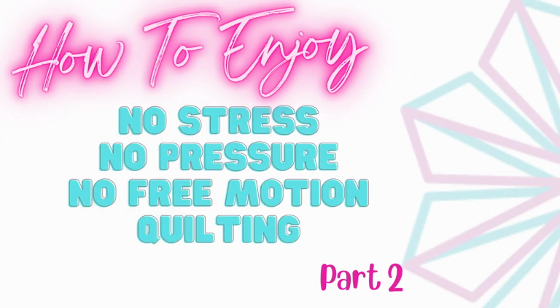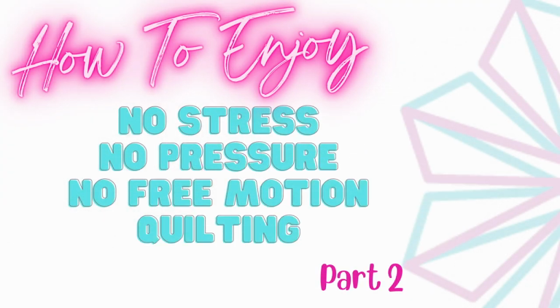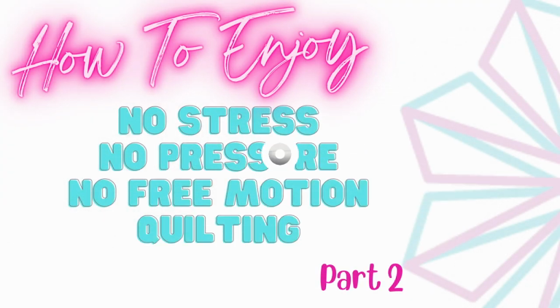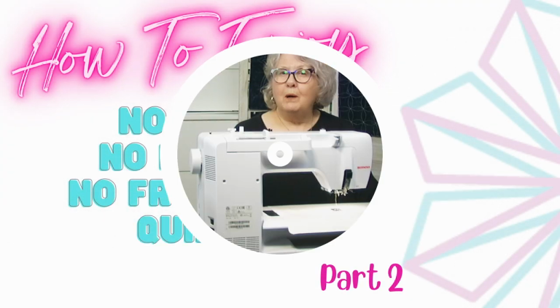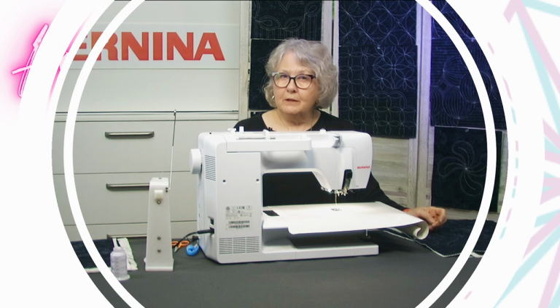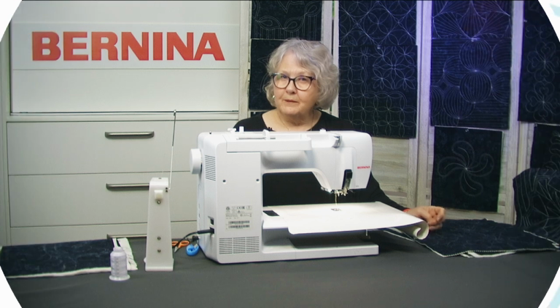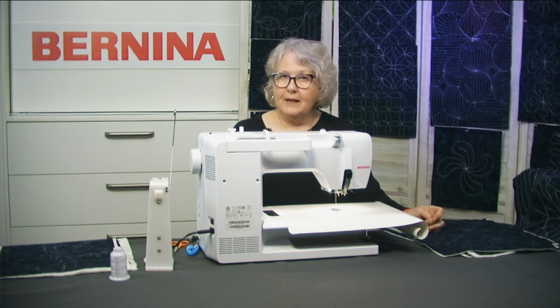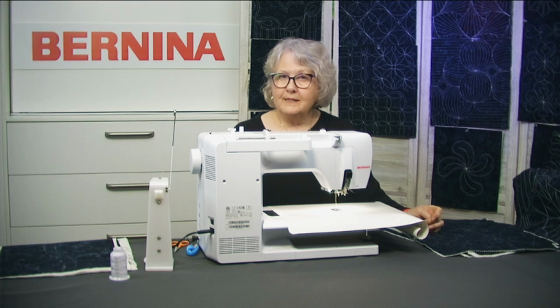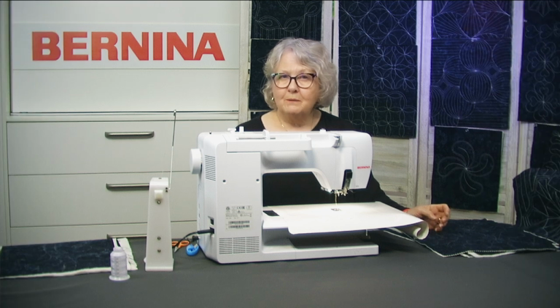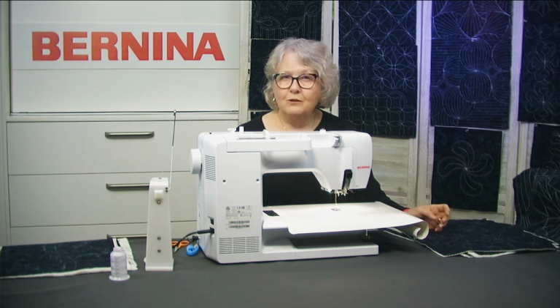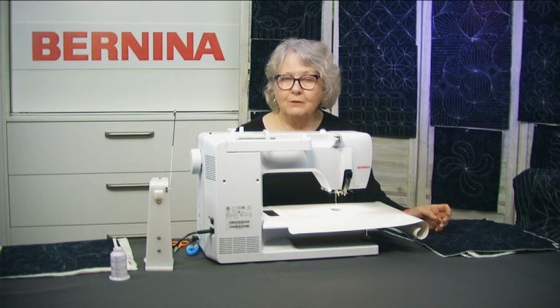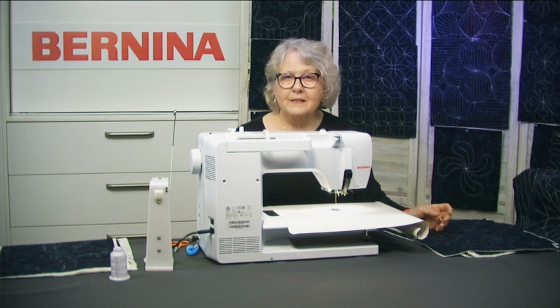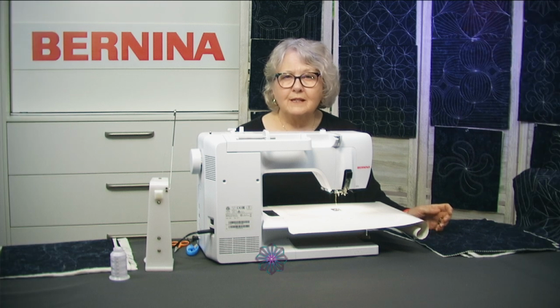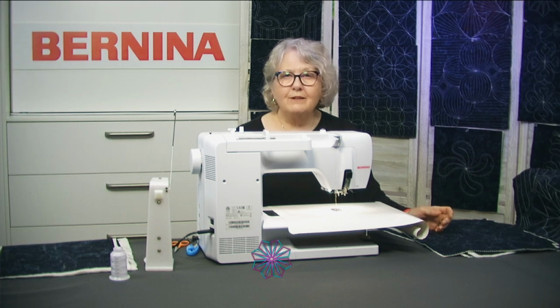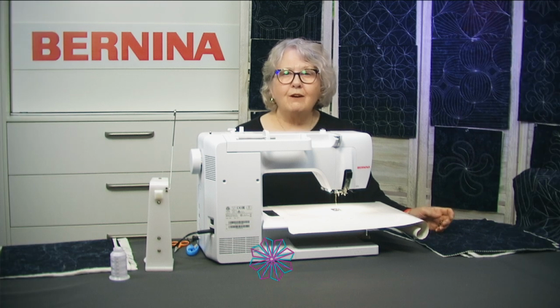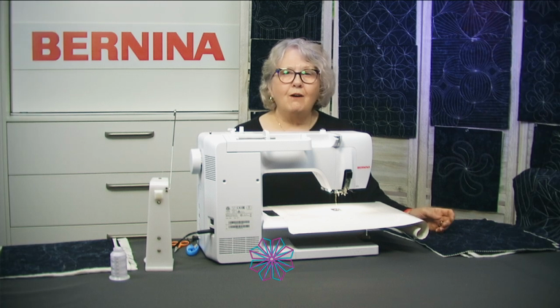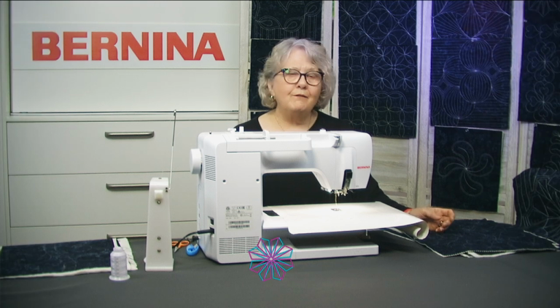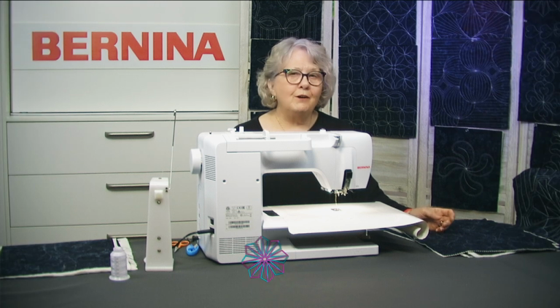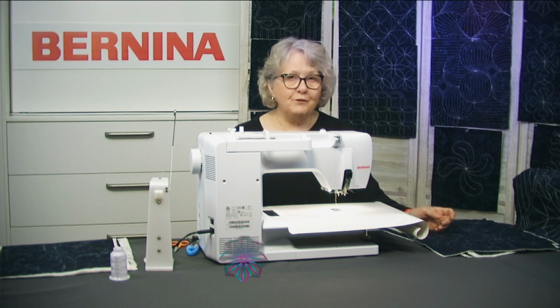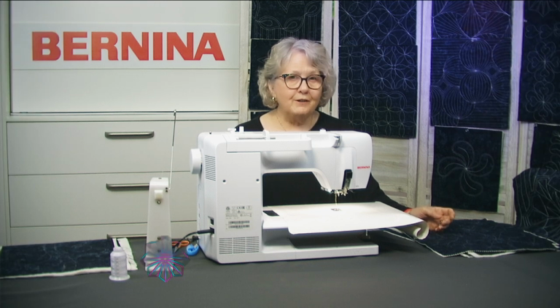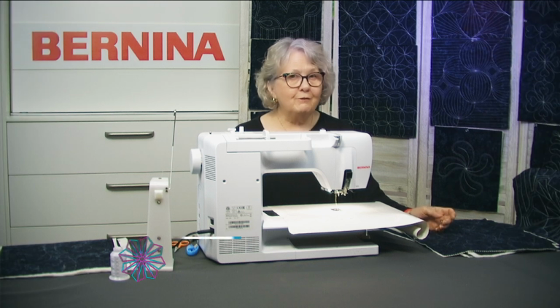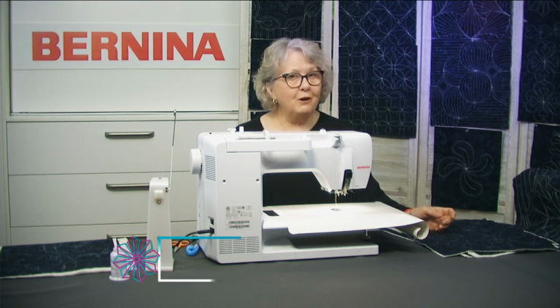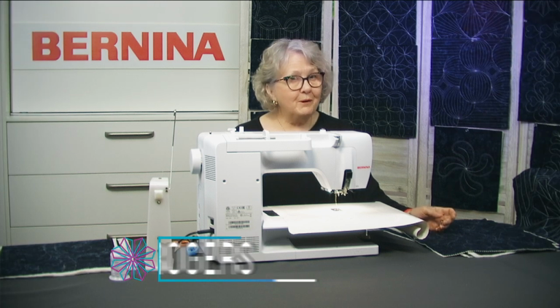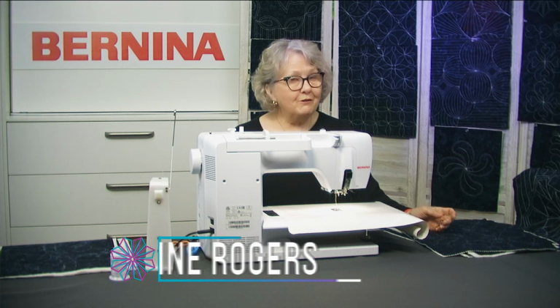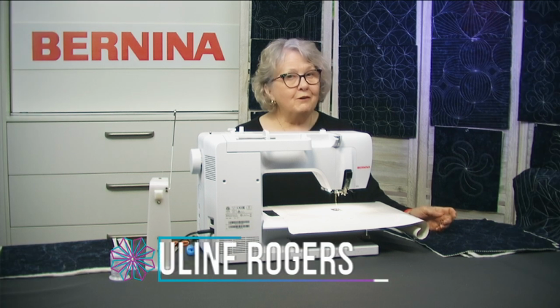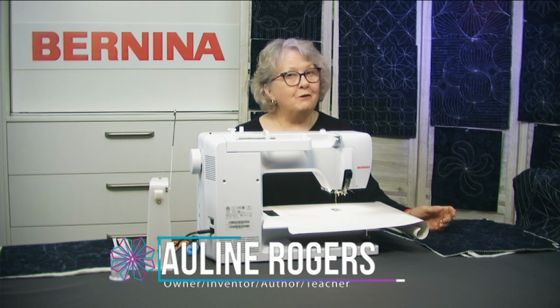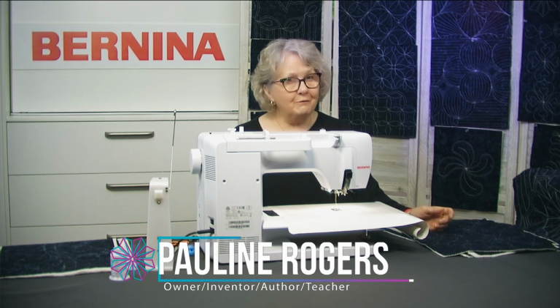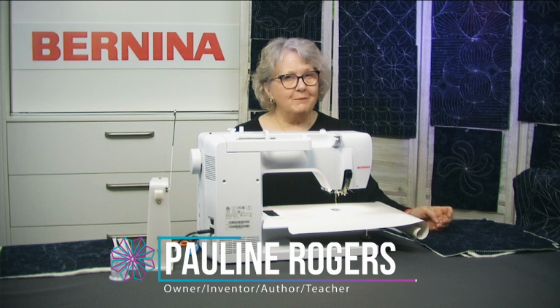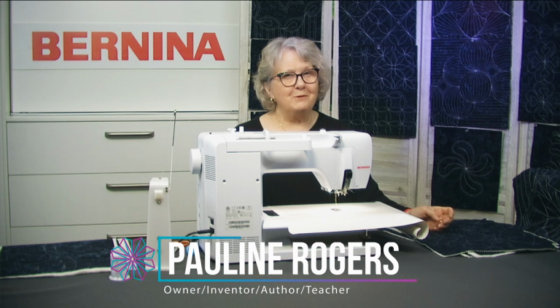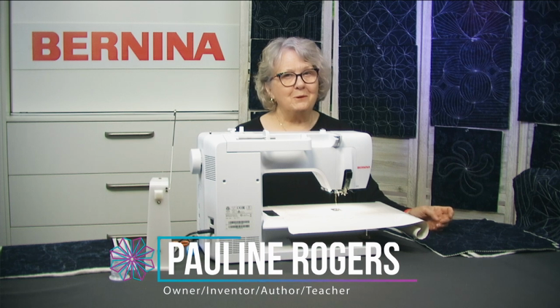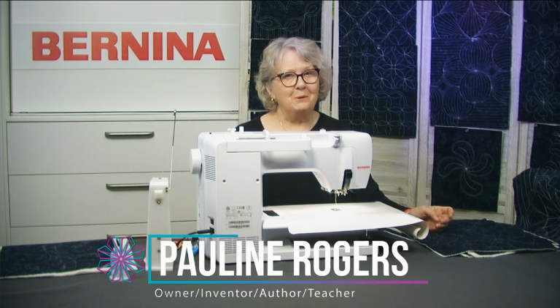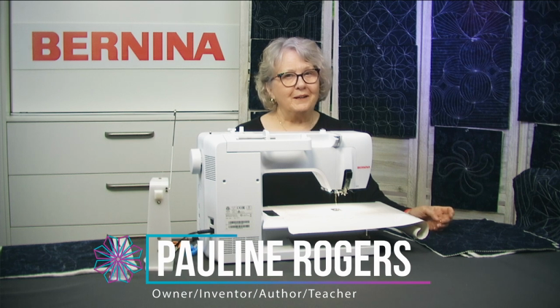Welcome to class number two in the series of no stress, no pressure, no free motion quilting.